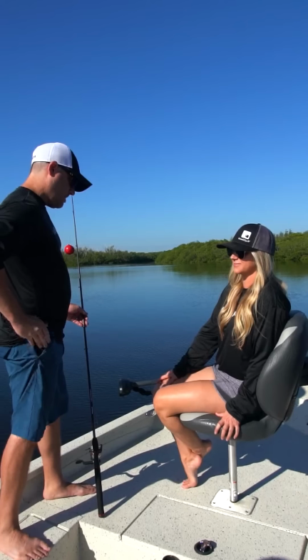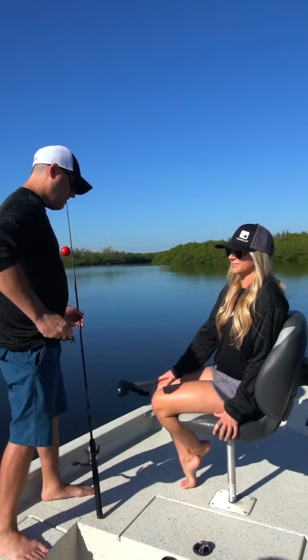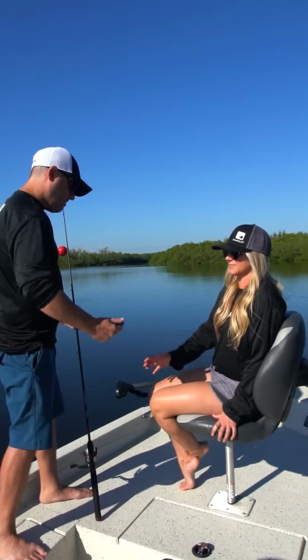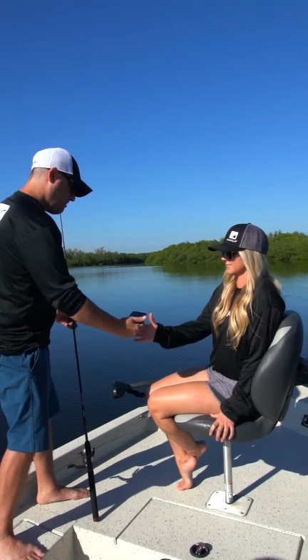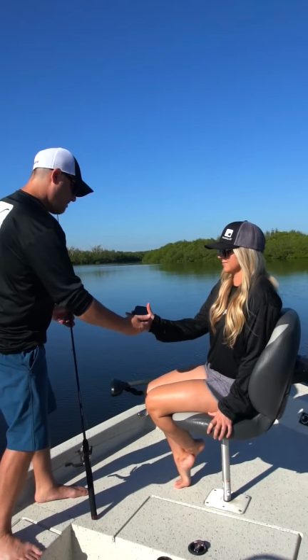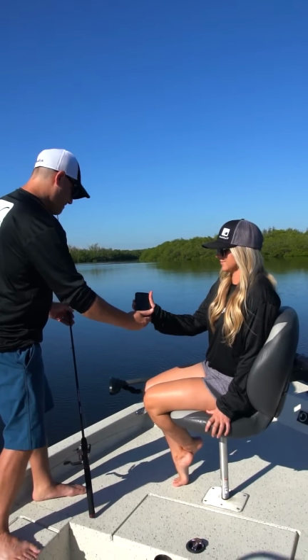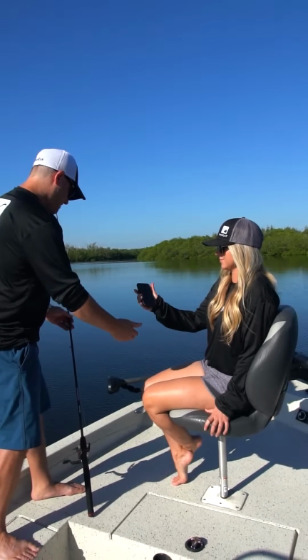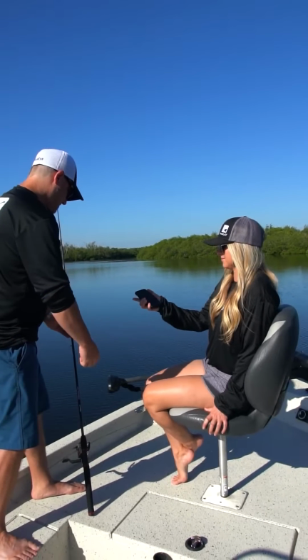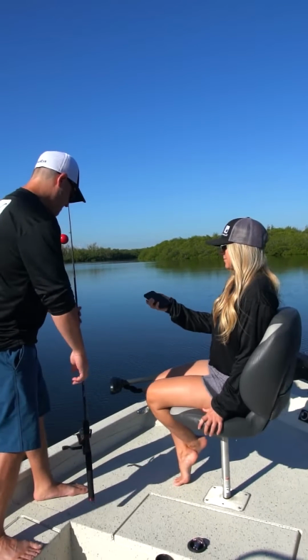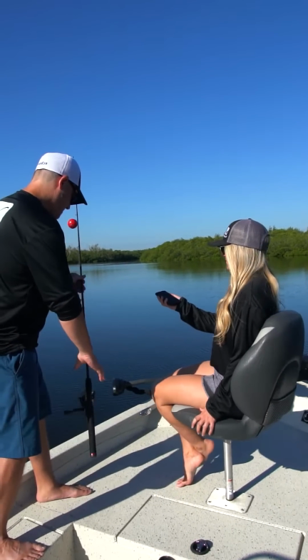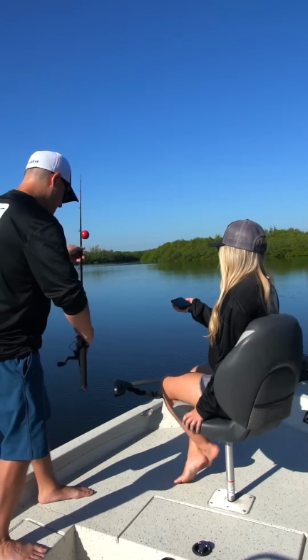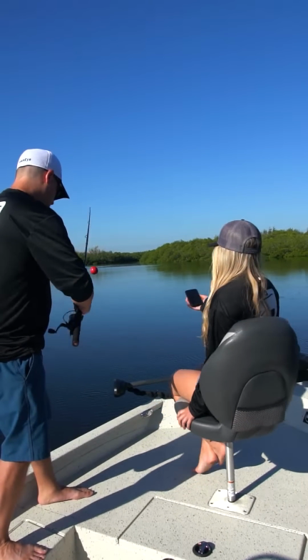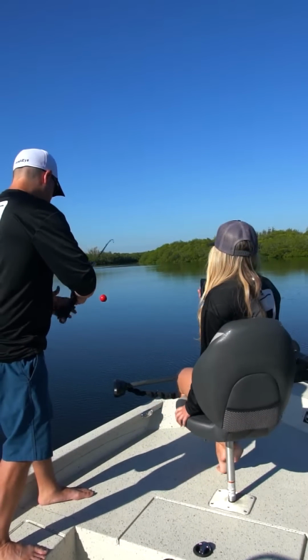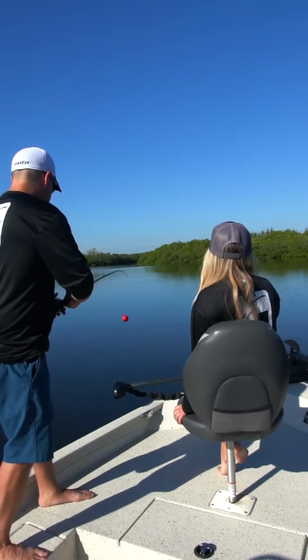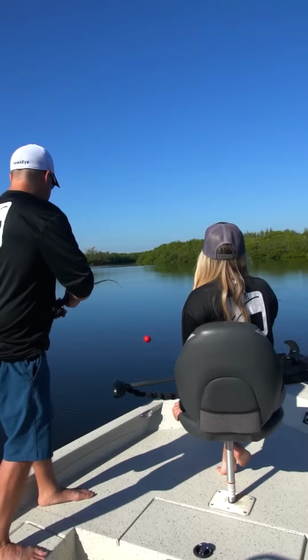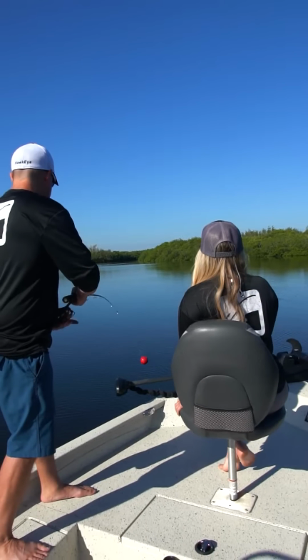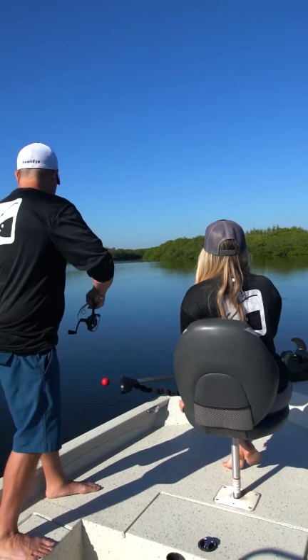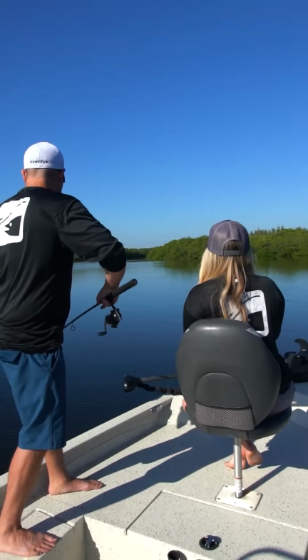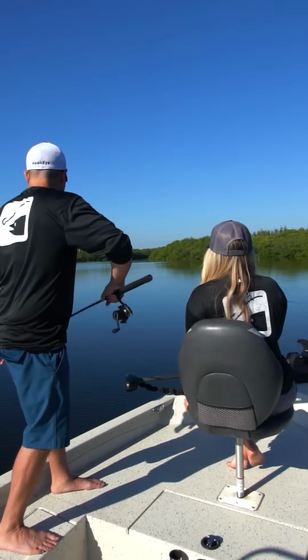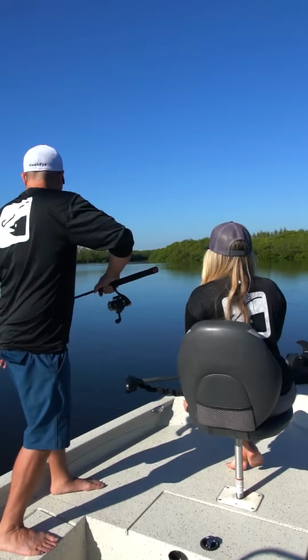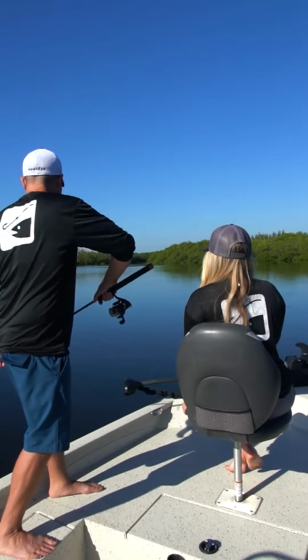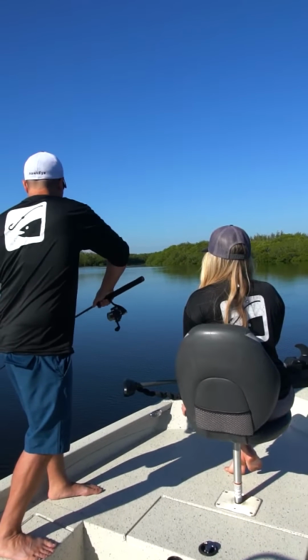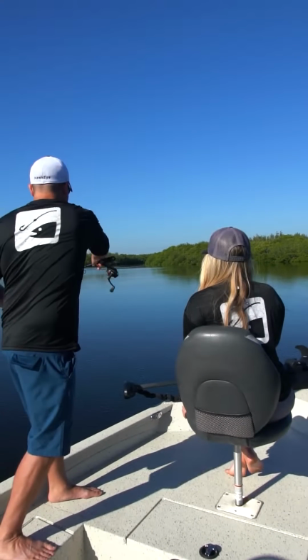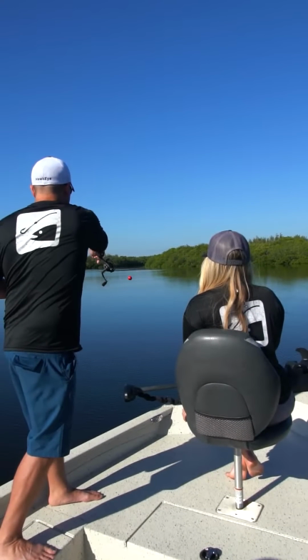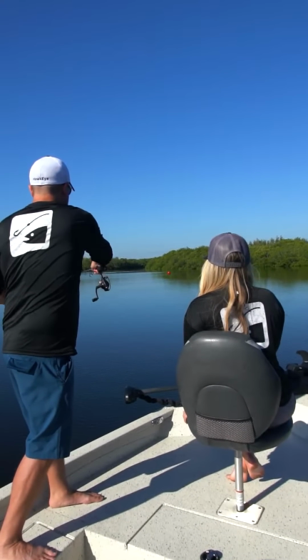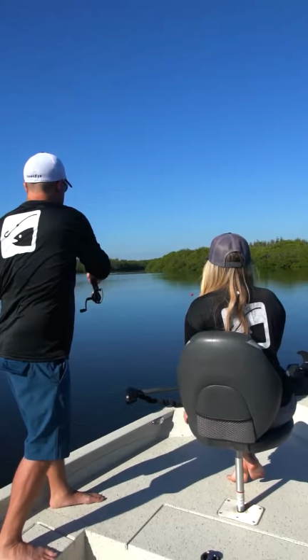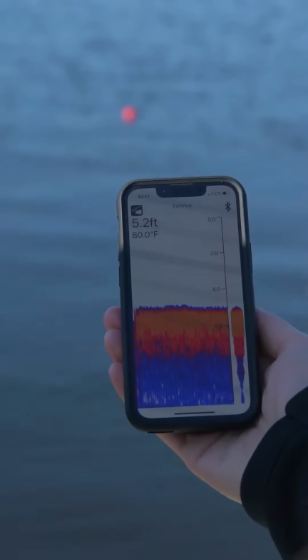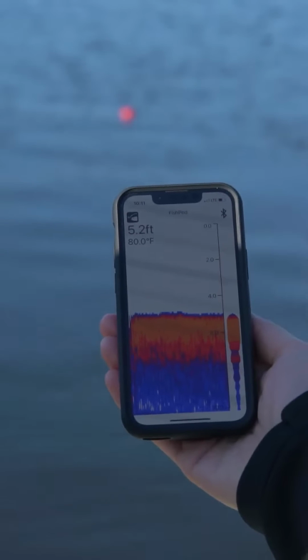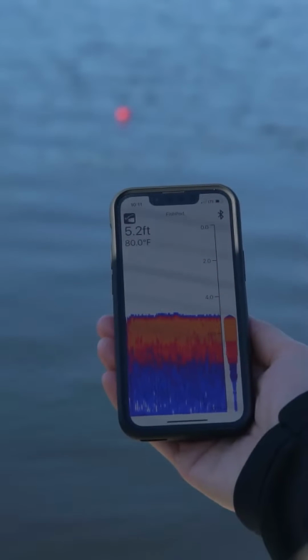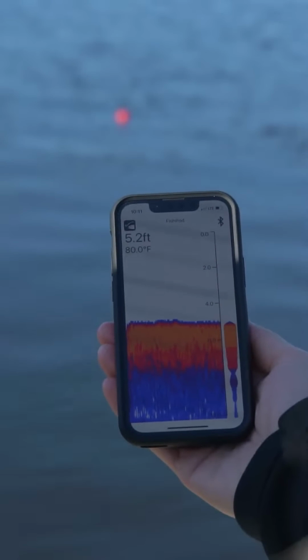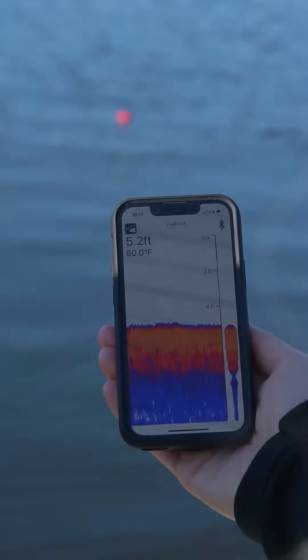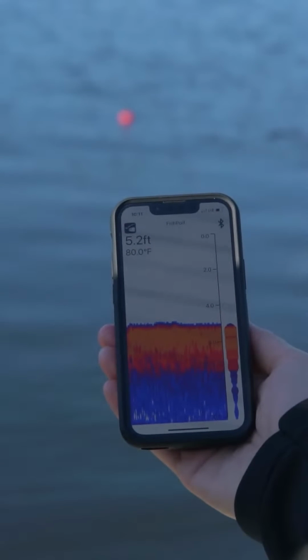Welcome to the FishPod 5x Tech Tutorial, the battery-powered bobber that turns your phone or tablet into a powerful fish-finding sonar device.